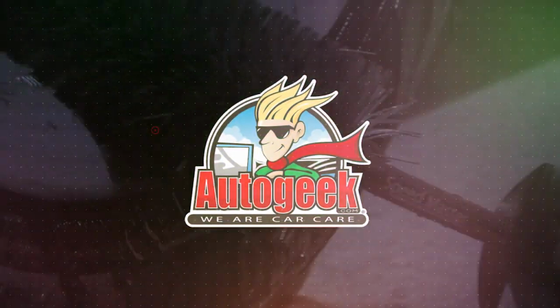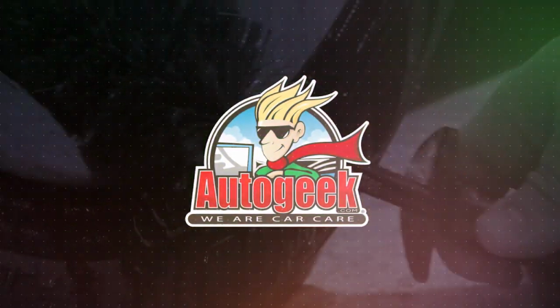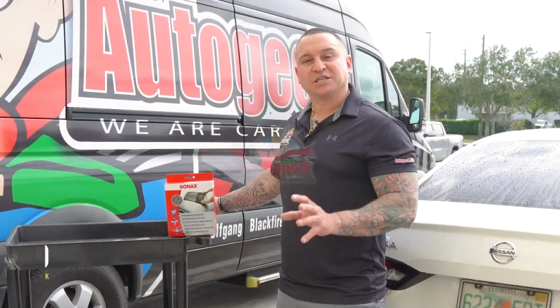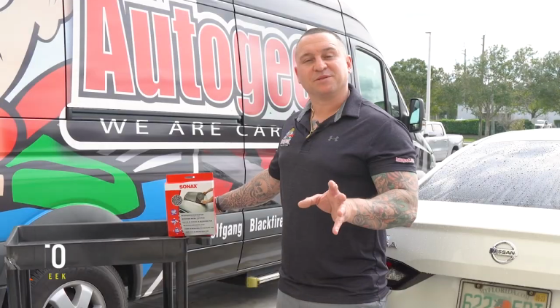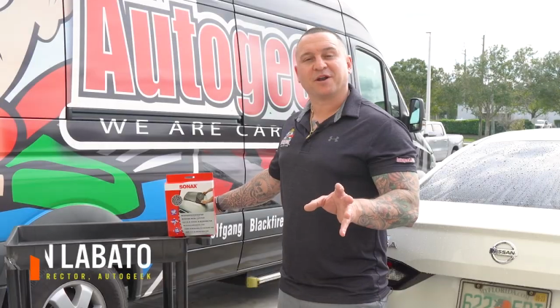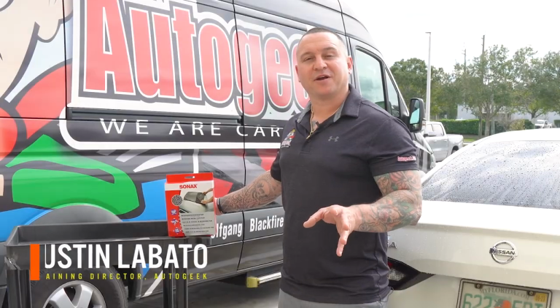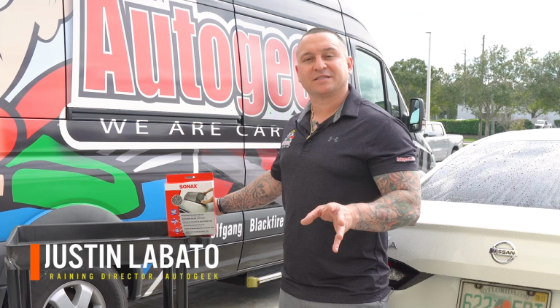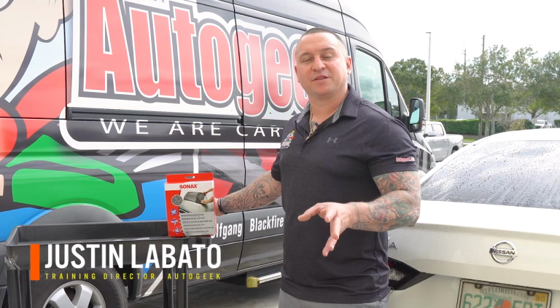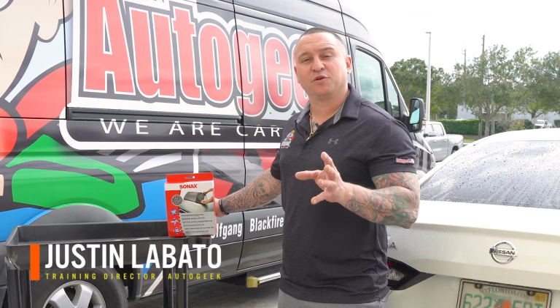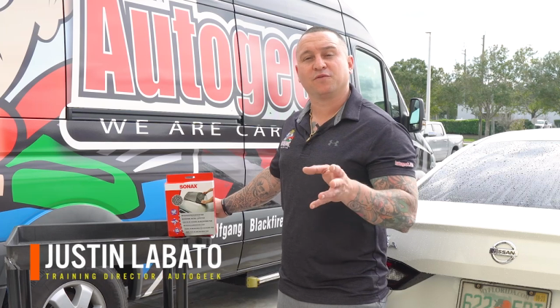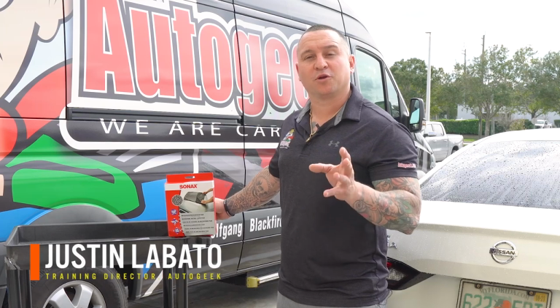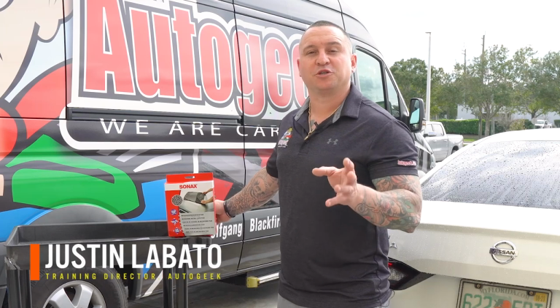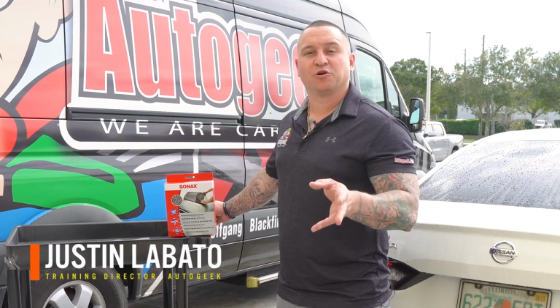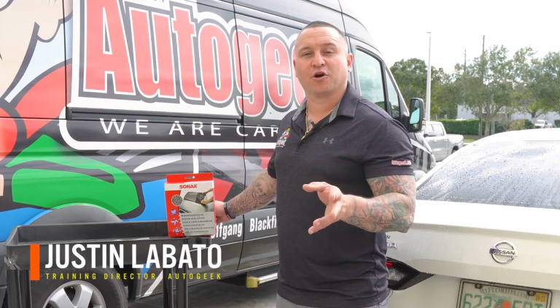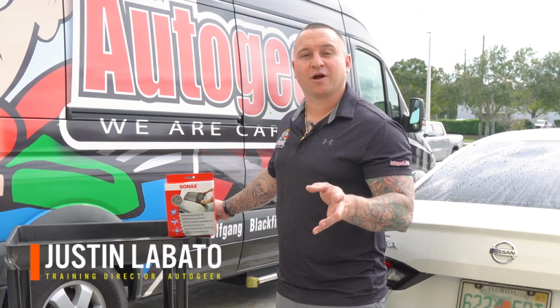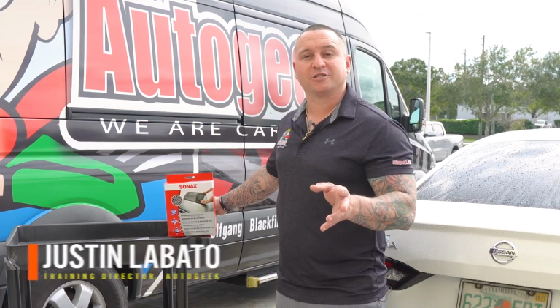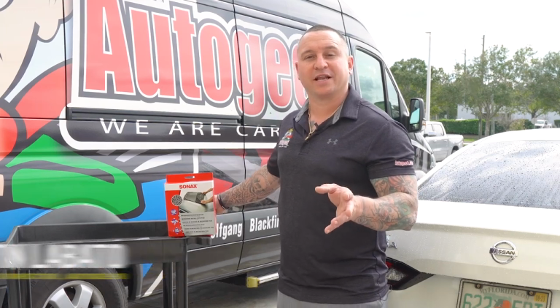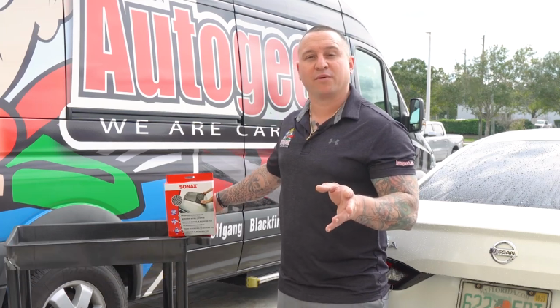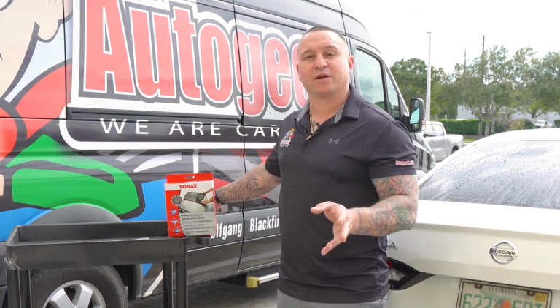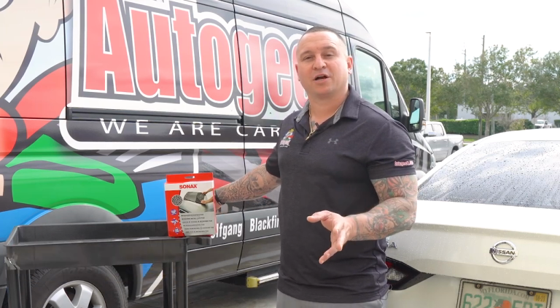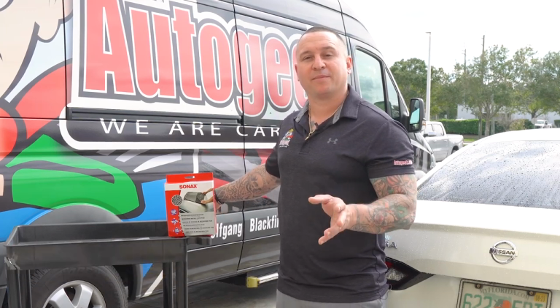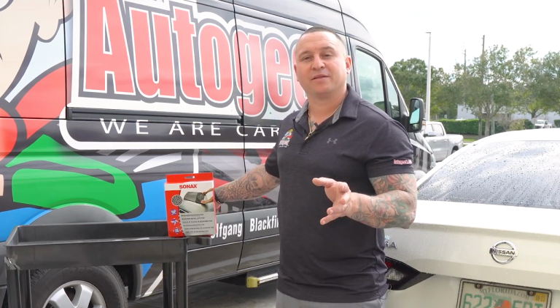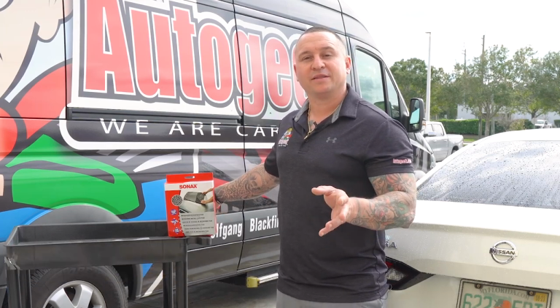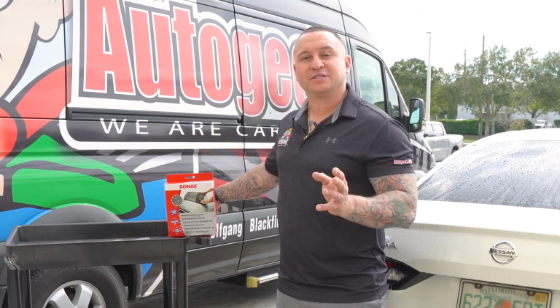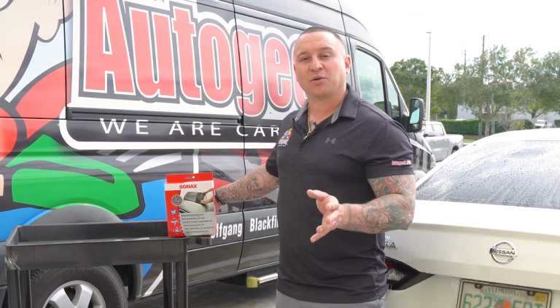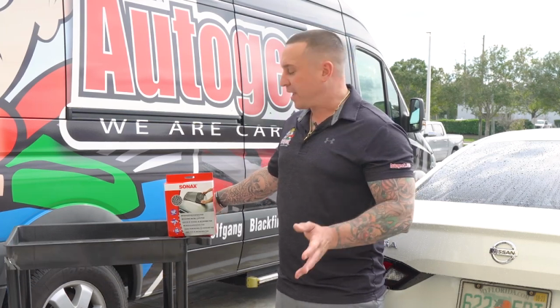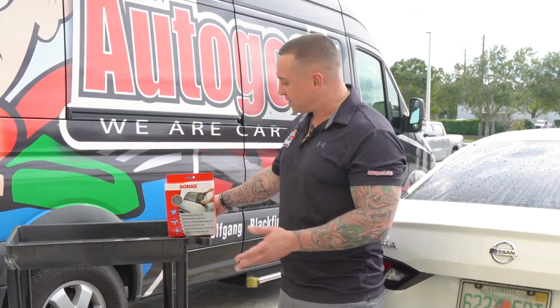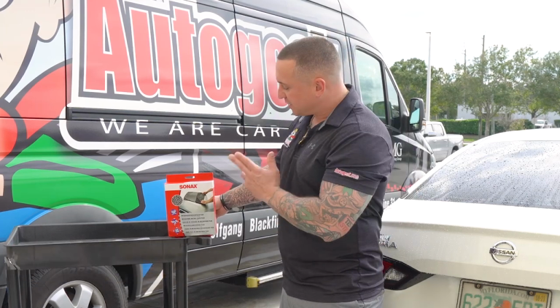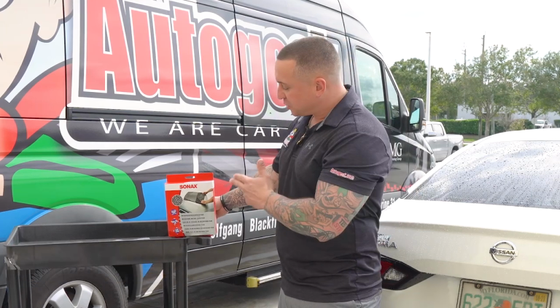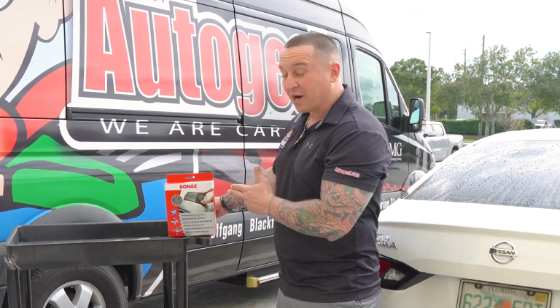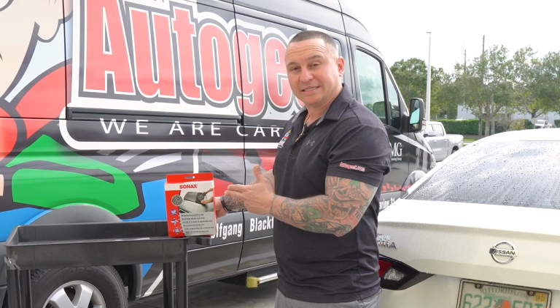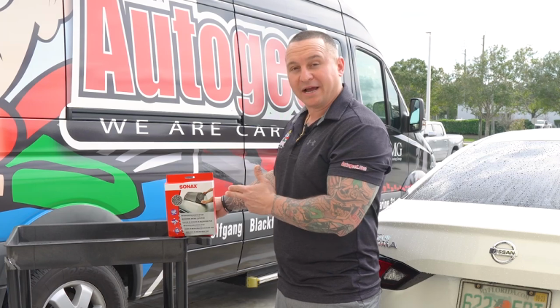Hey, Justin Lovato here outside of the beautiful Auto Geek Show Car Garage, and today we want to talk about the Sonax drying towel.